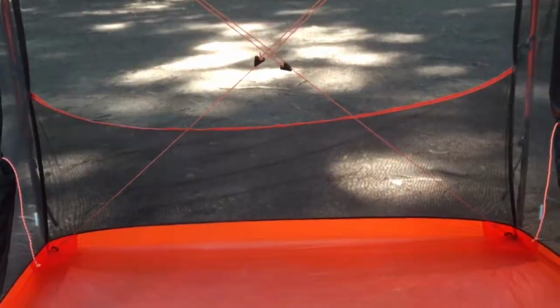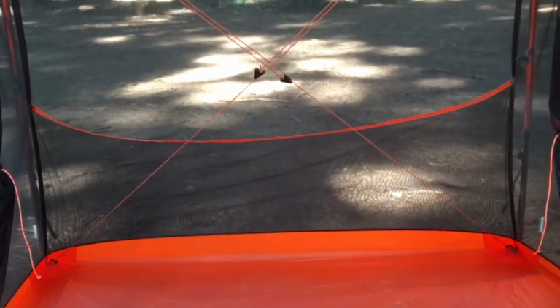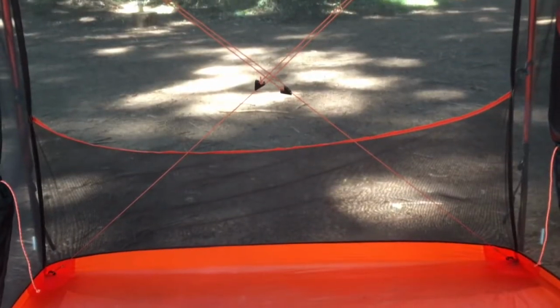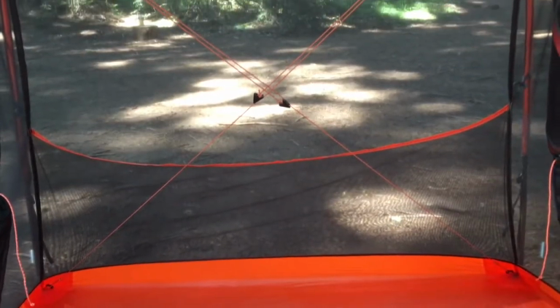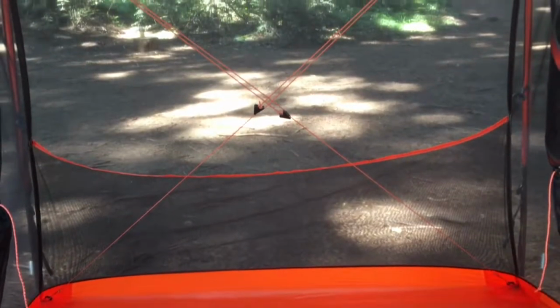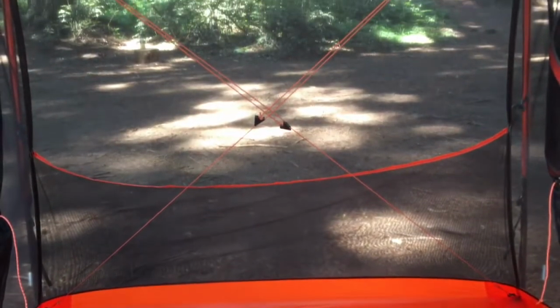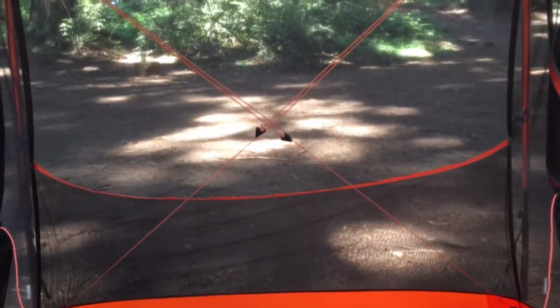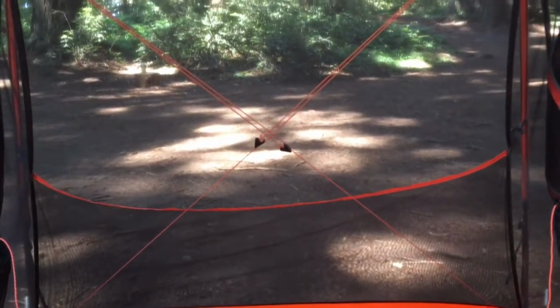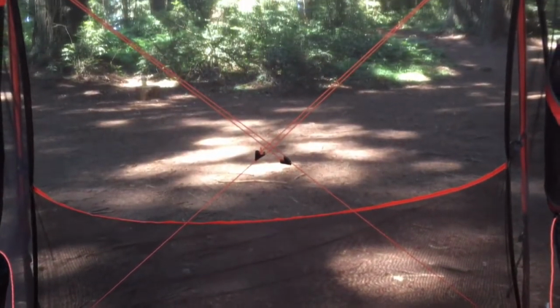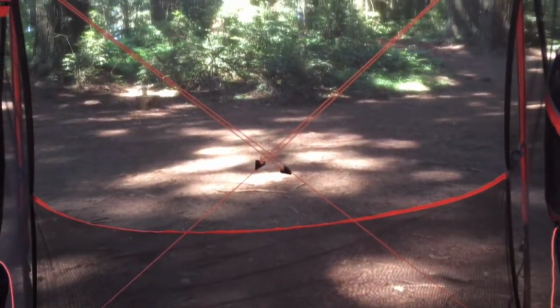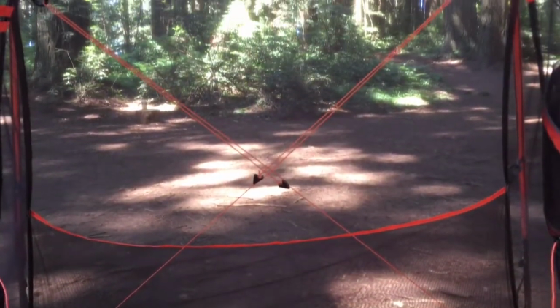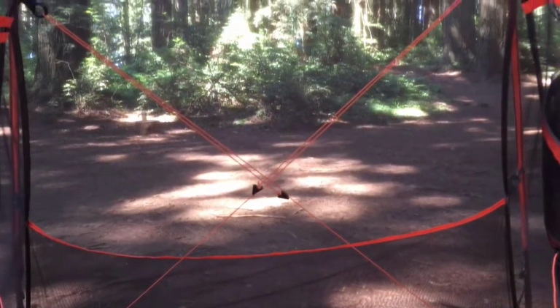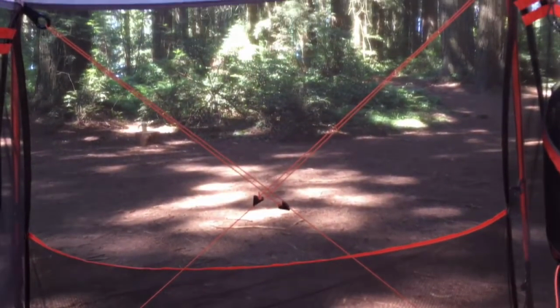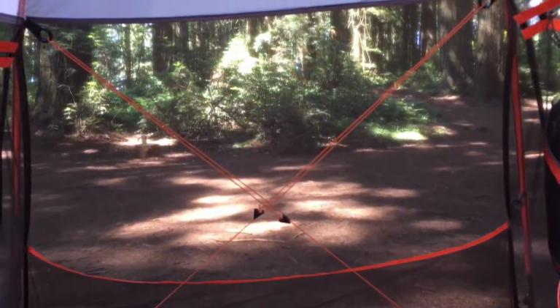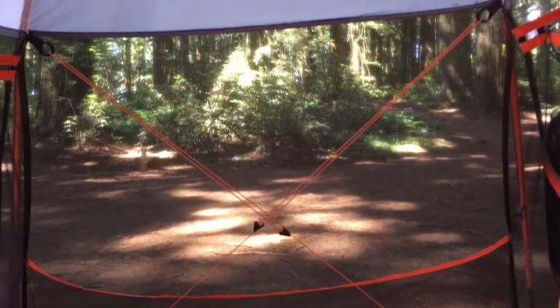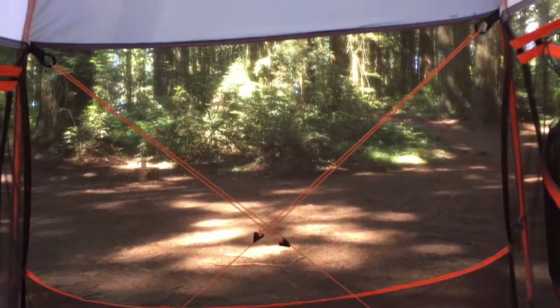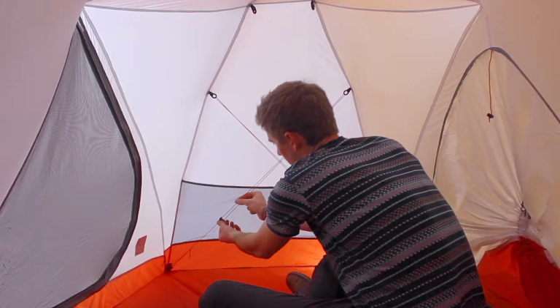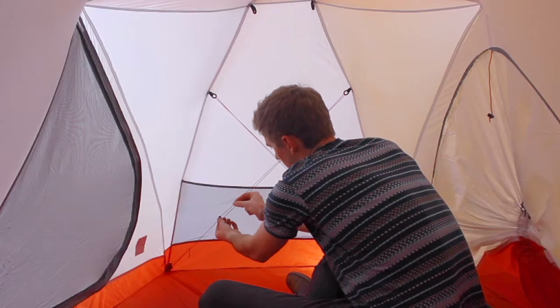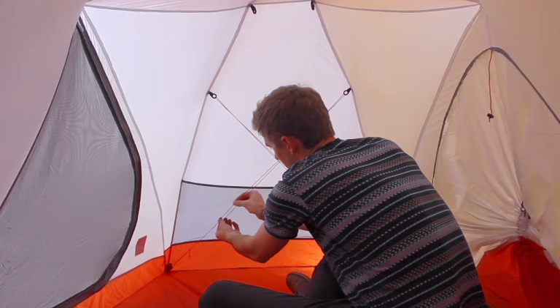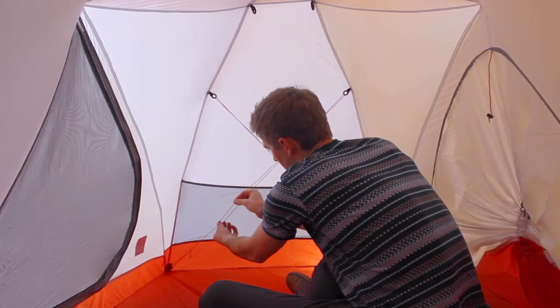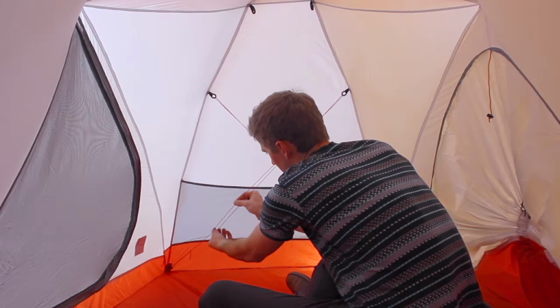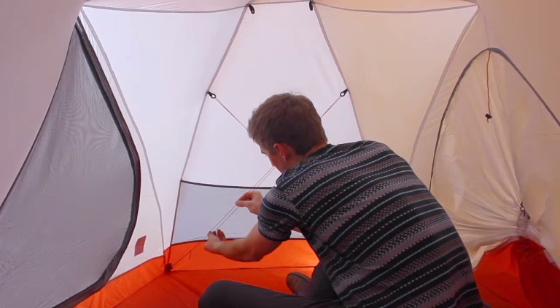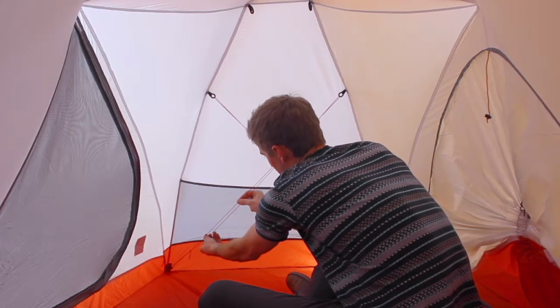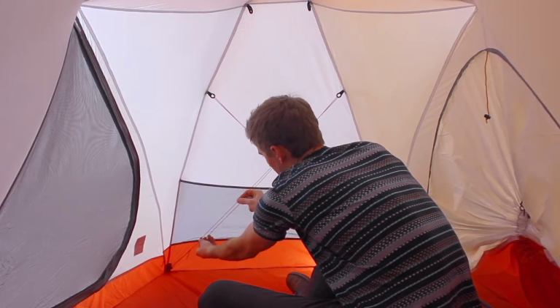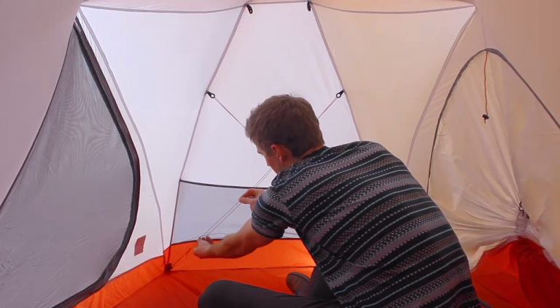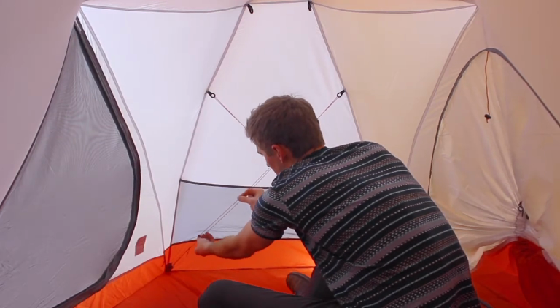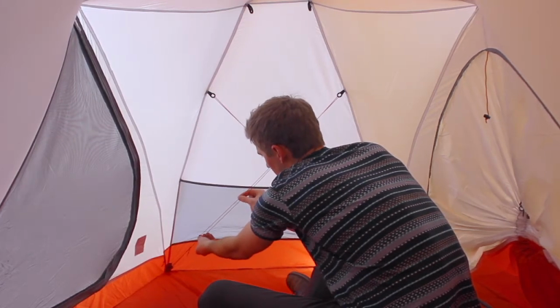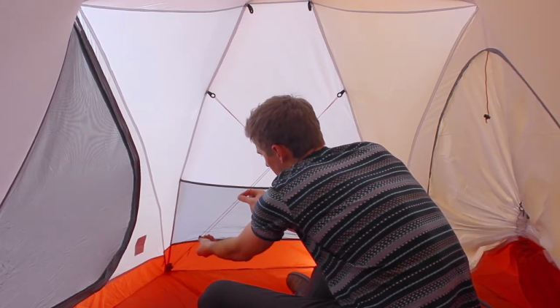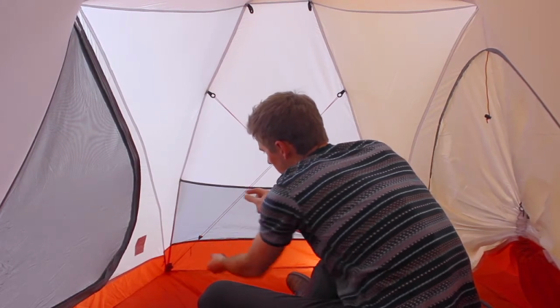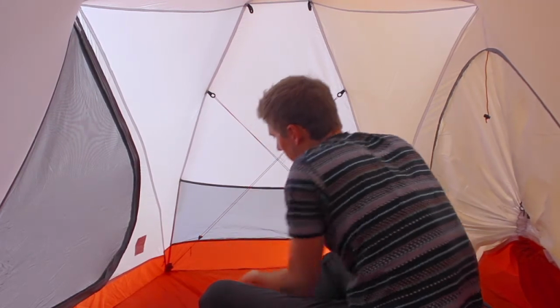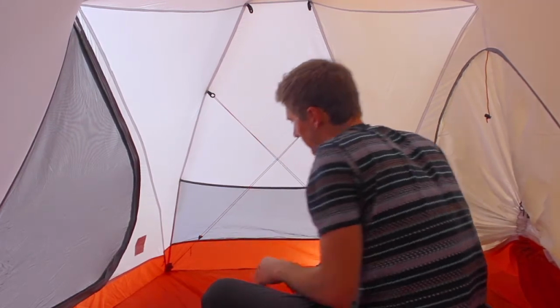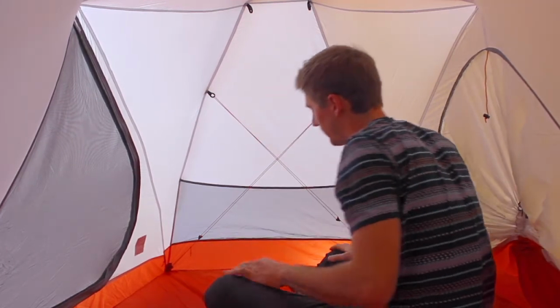Our internal guylines are meant to be installed across the head and foot ends of our Portal, Crossbow, and Windsaber tents, and only at the head end of the Two Light and Two Light Track.